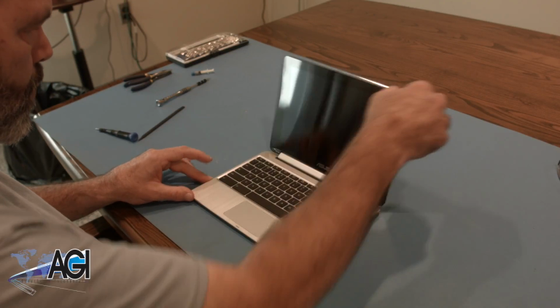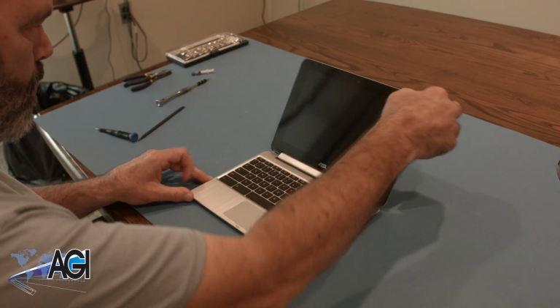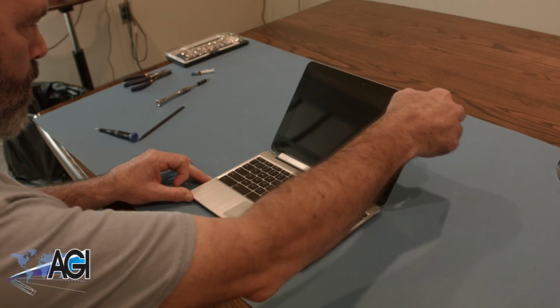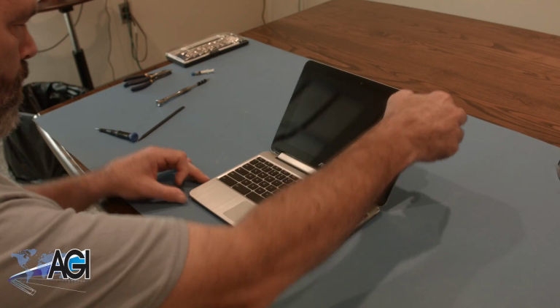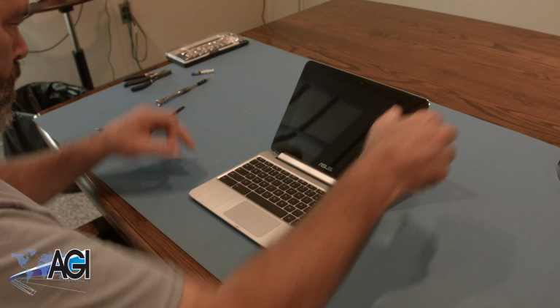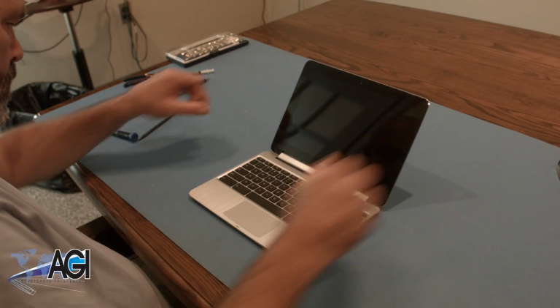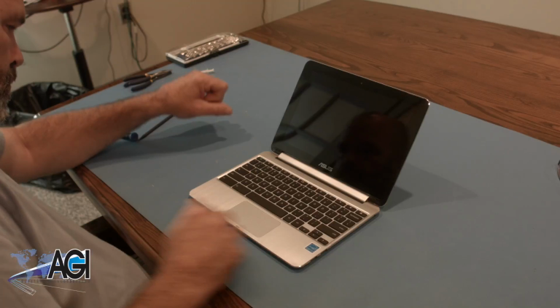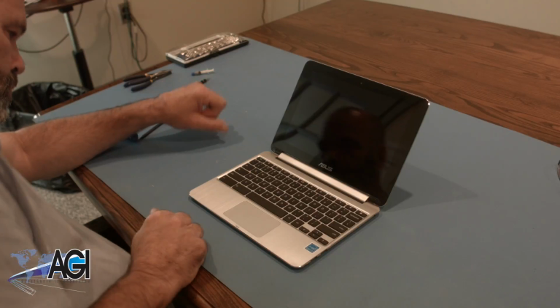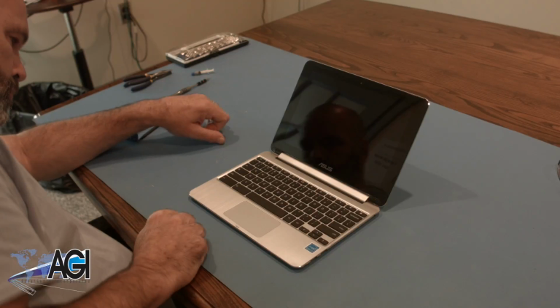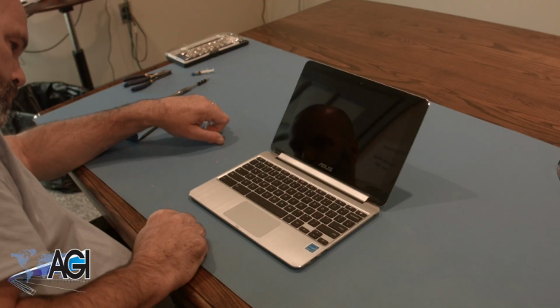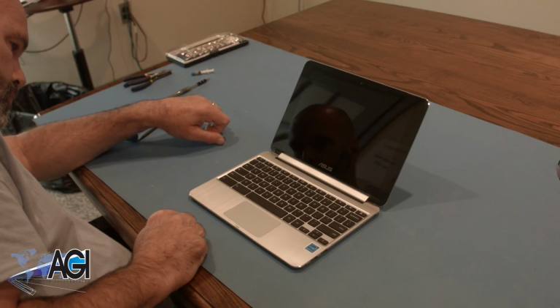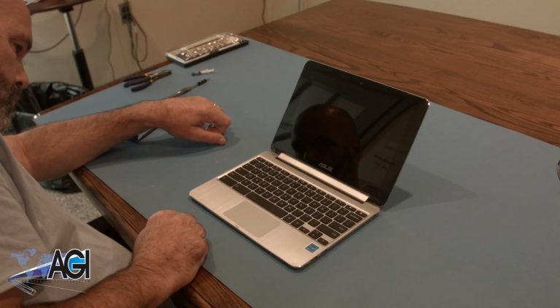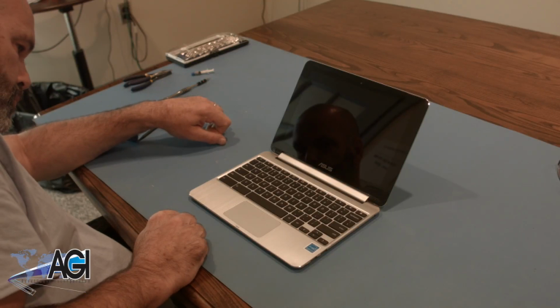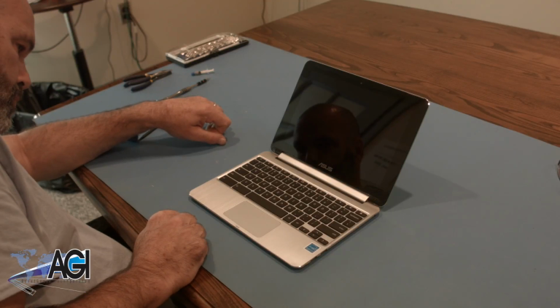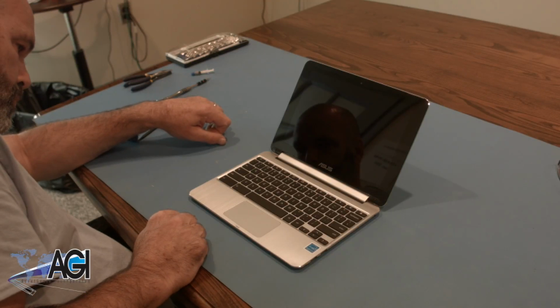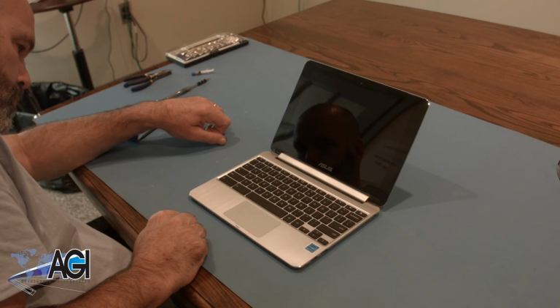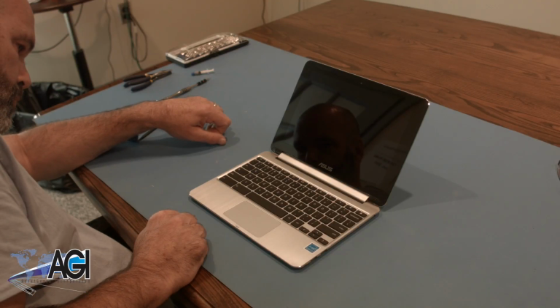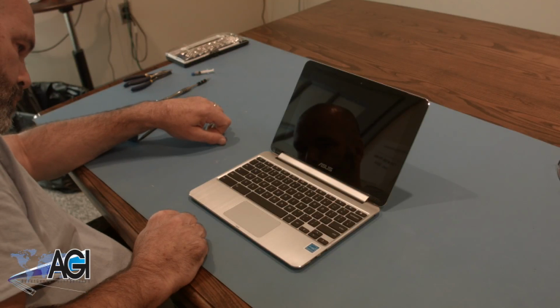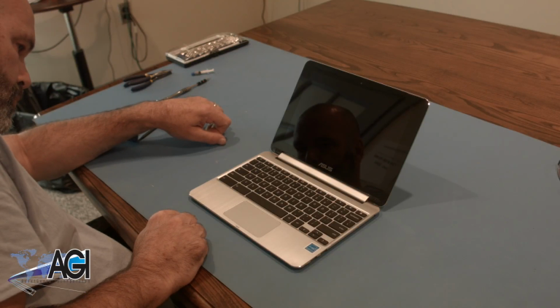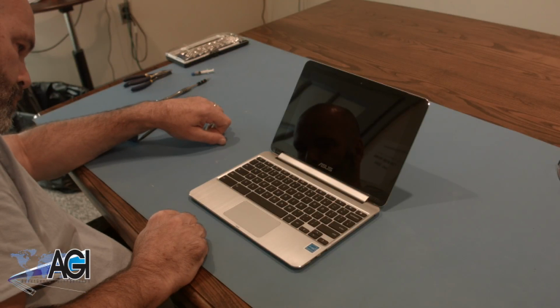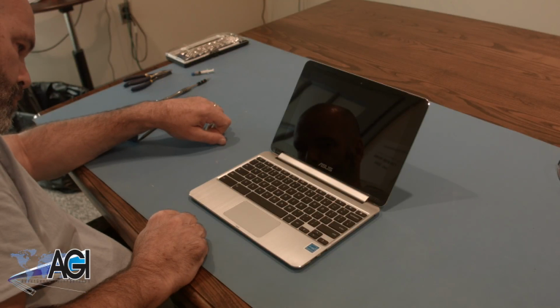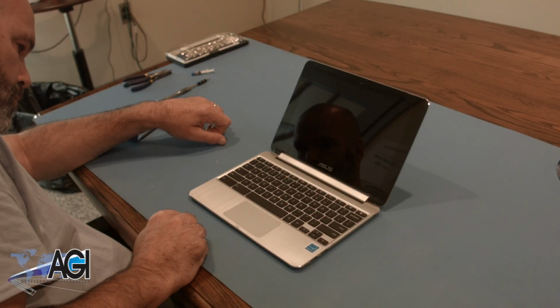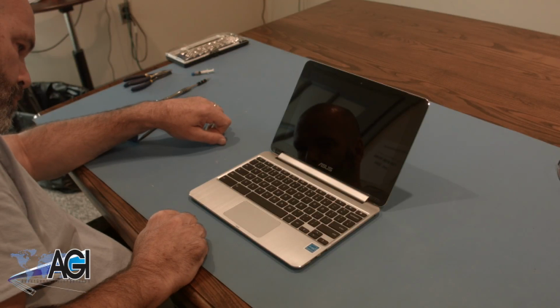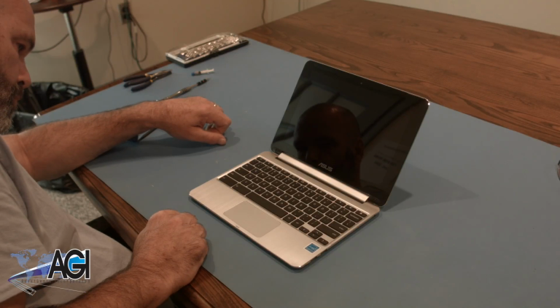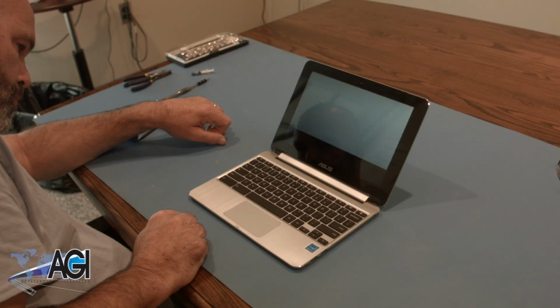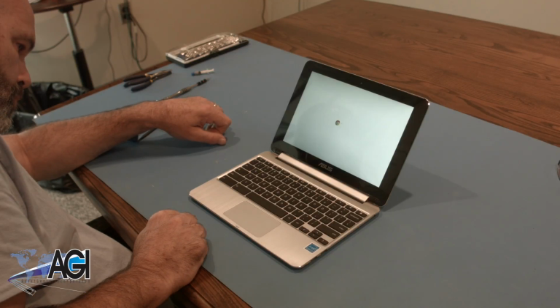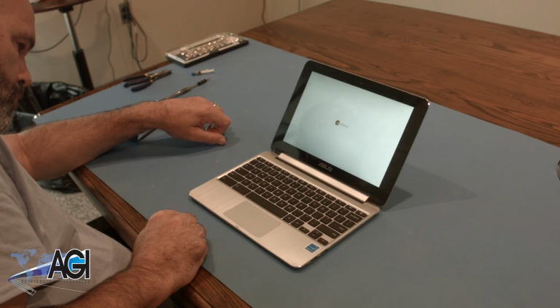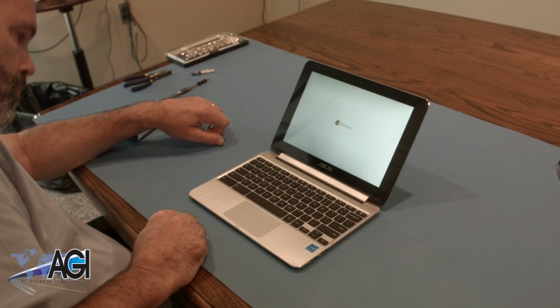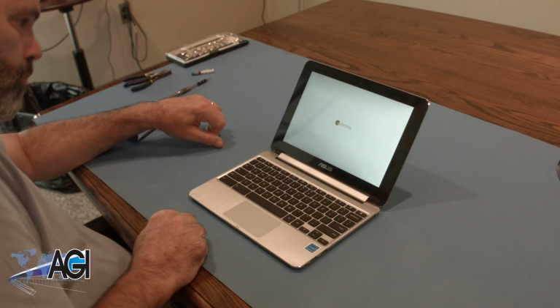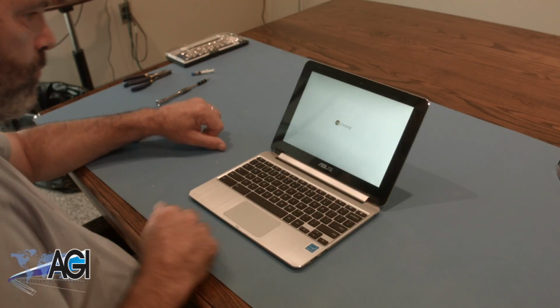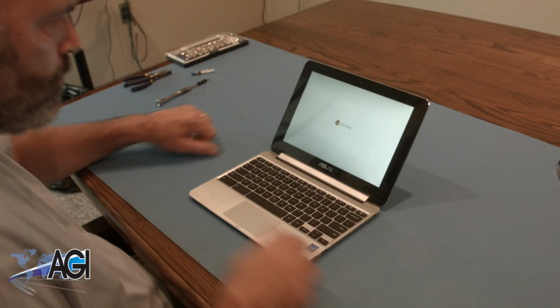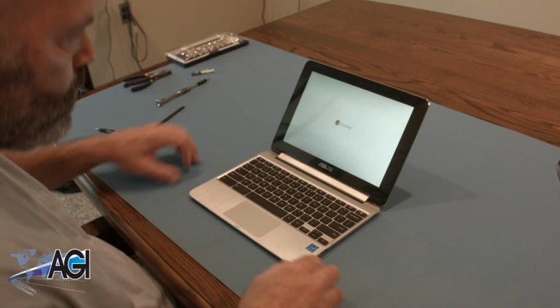You have now successfully replaced the motherboard in your Asus Chromebook Flip. Good job.